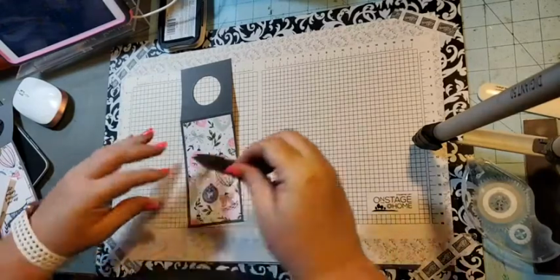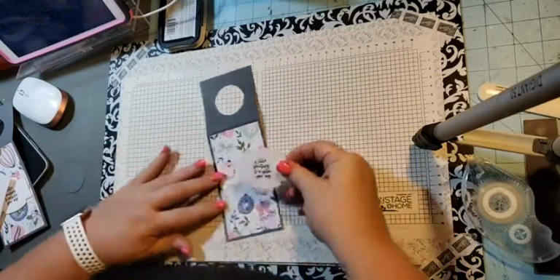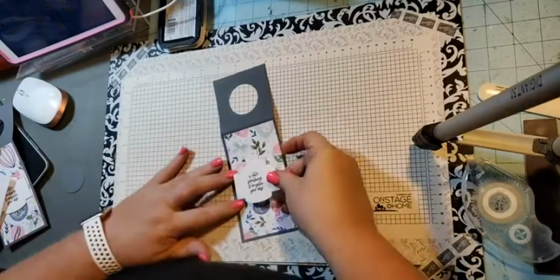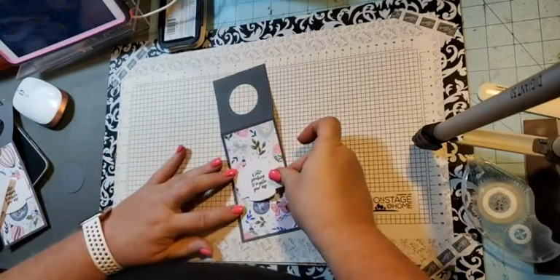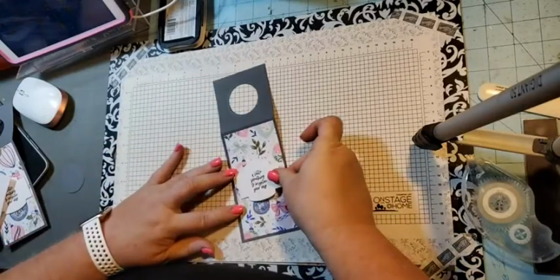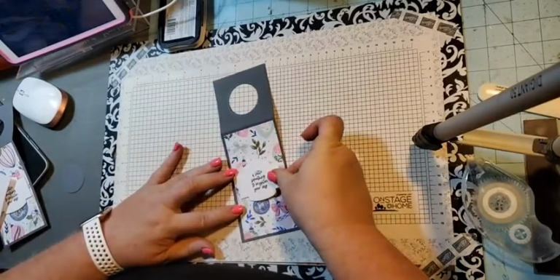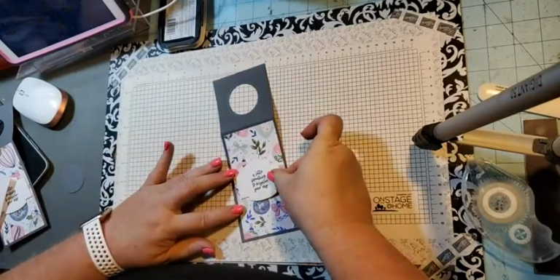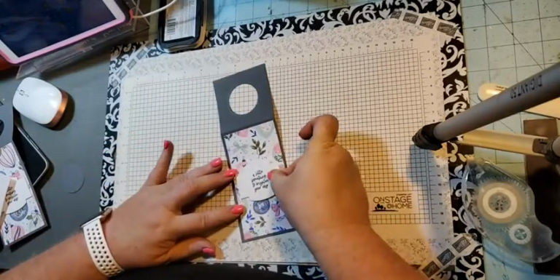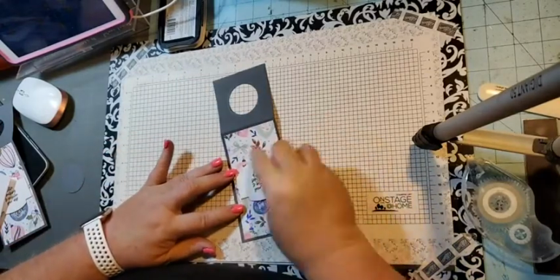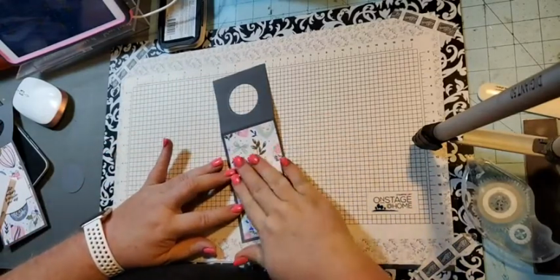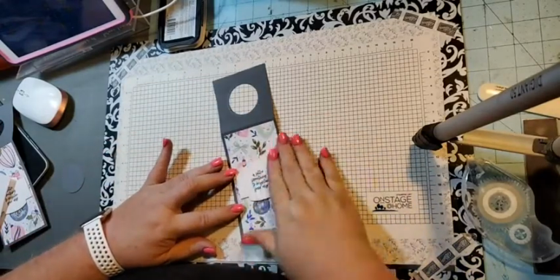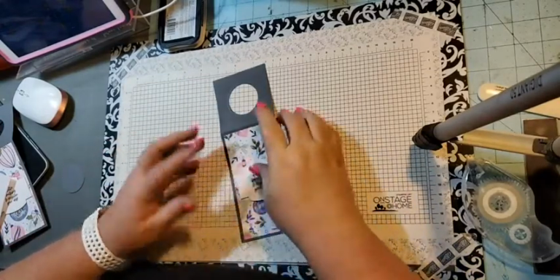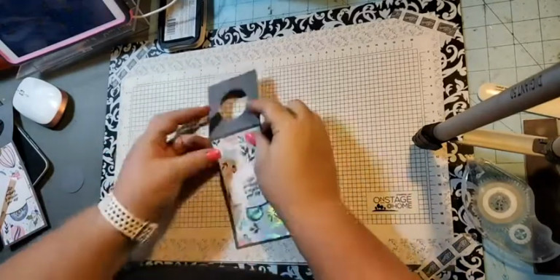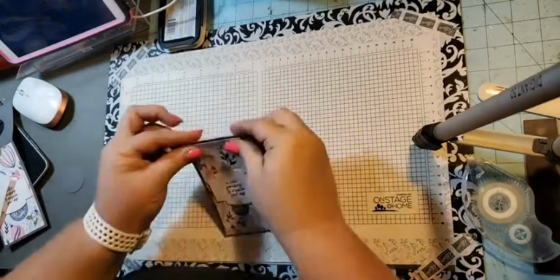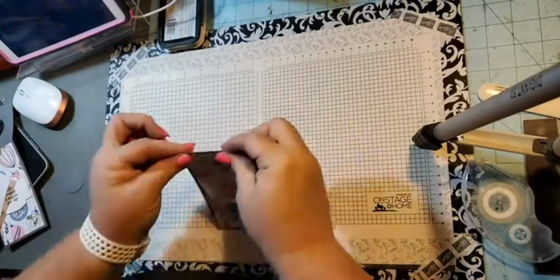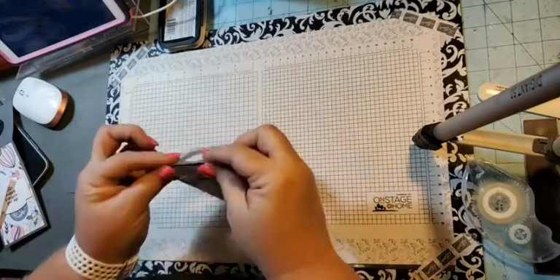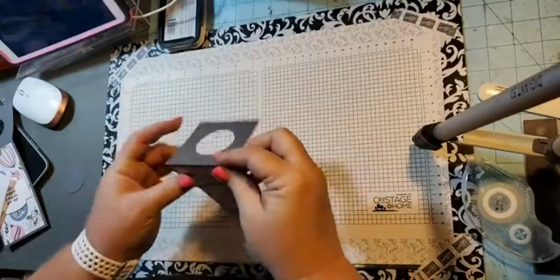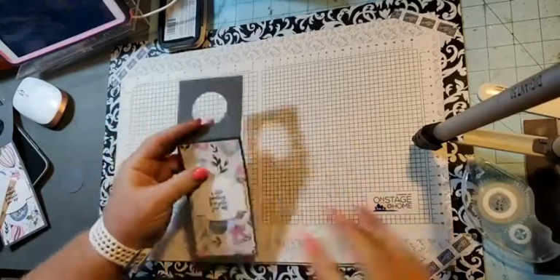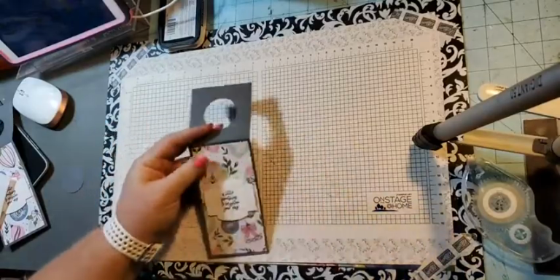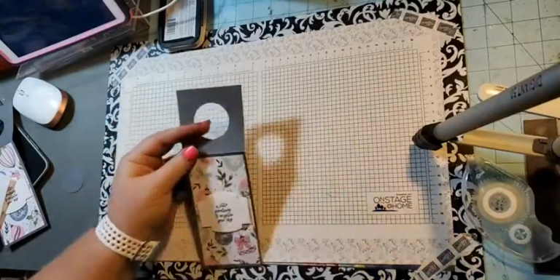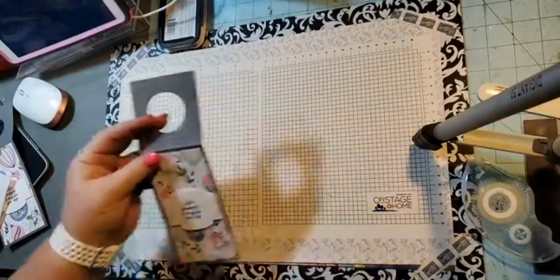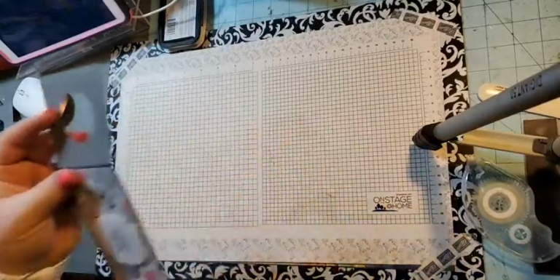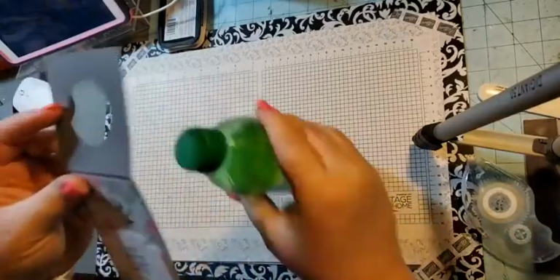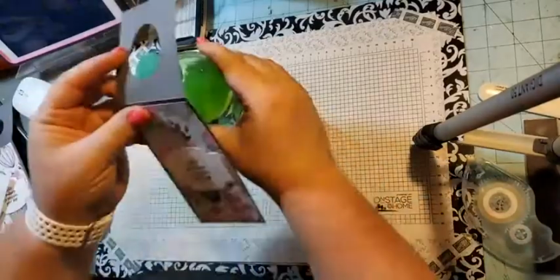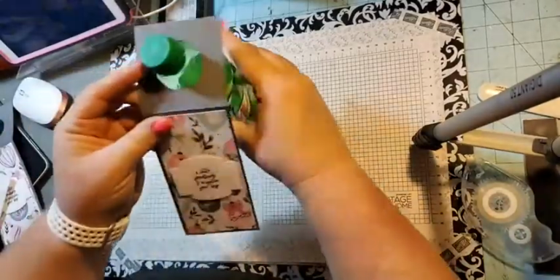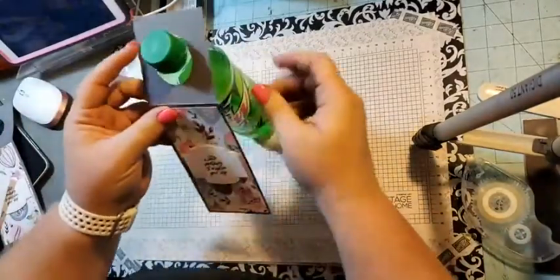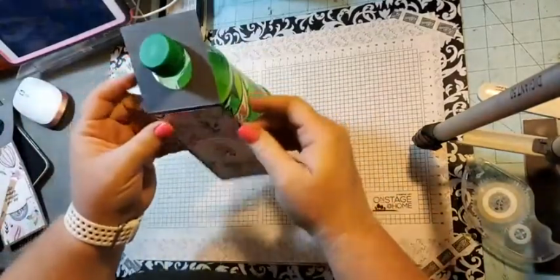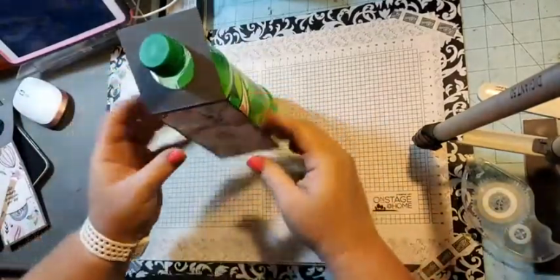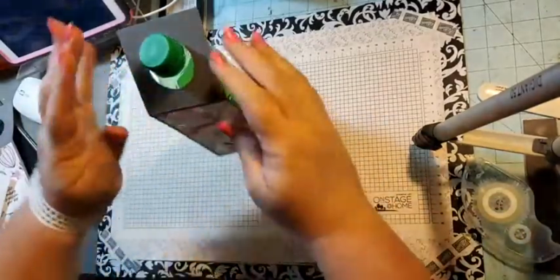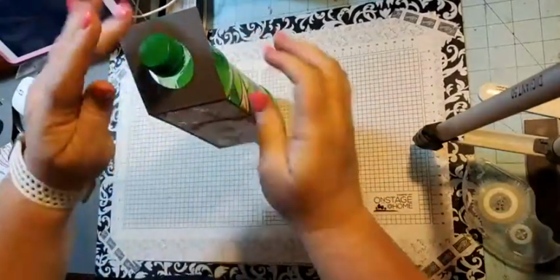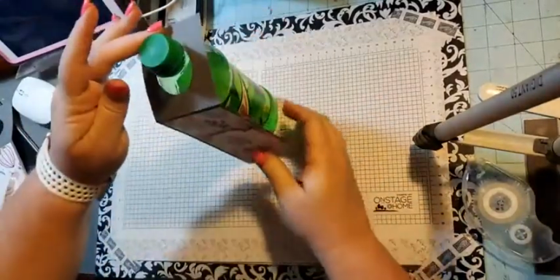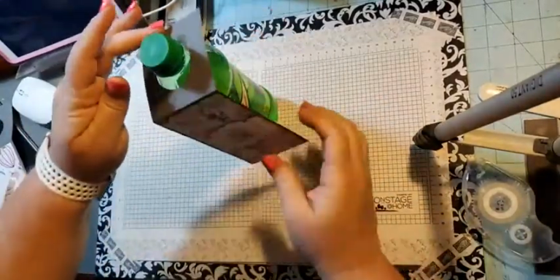I'm just going to attach this with dimensionals right here in the middle, and there you have it — that easy! It just fits right on top of your bottle.